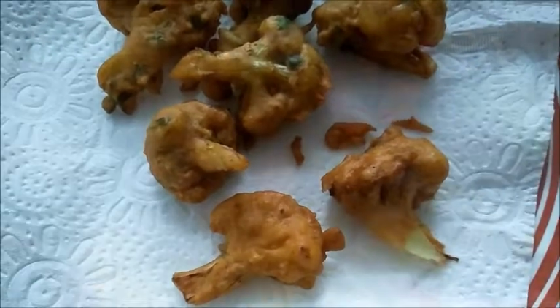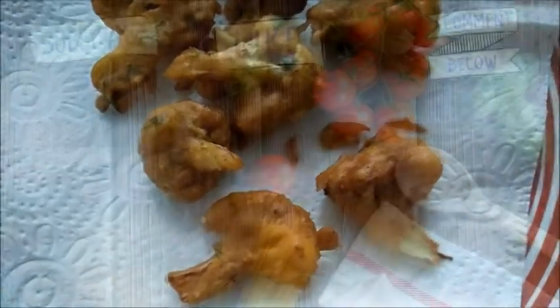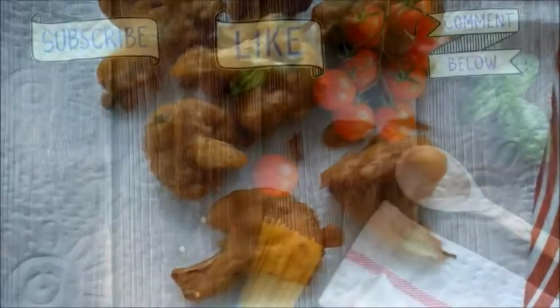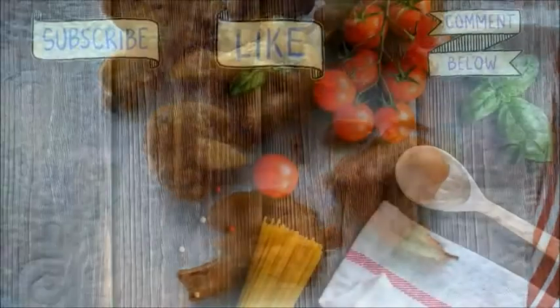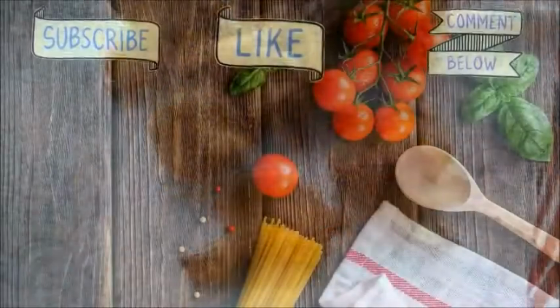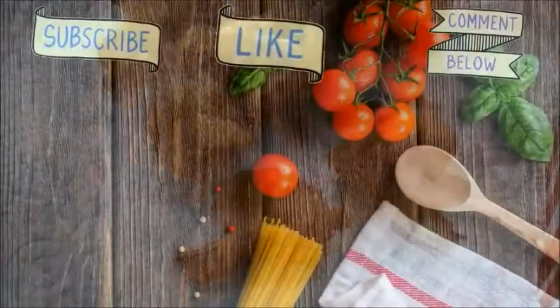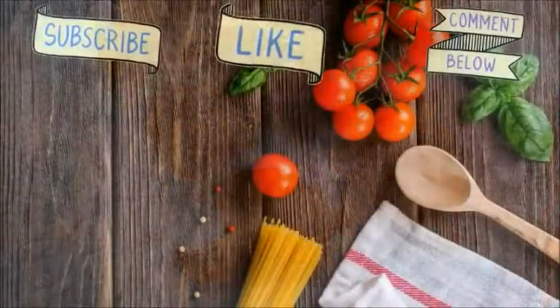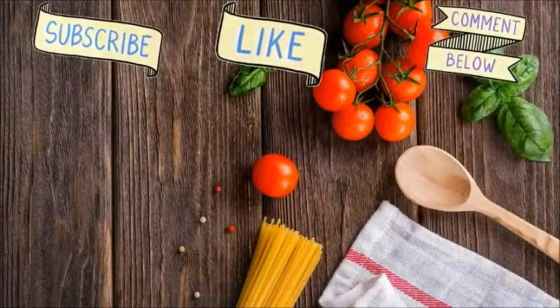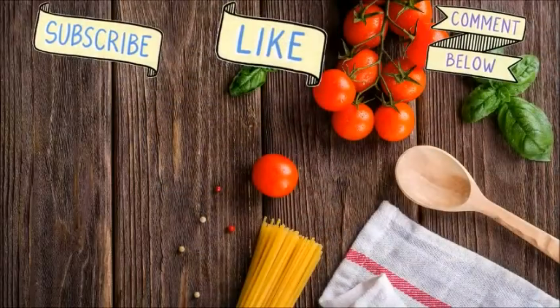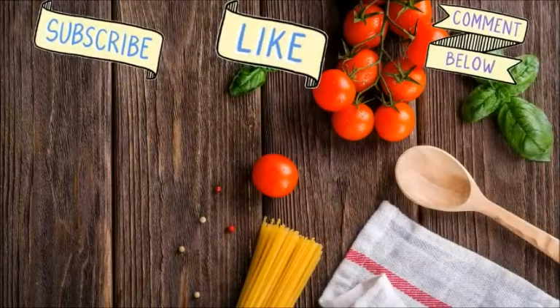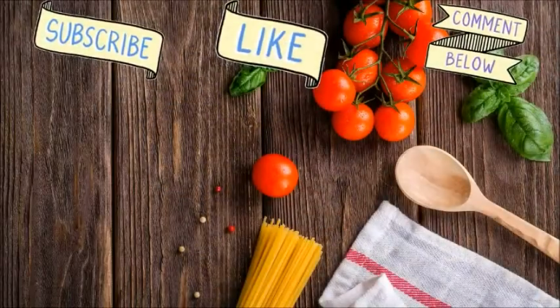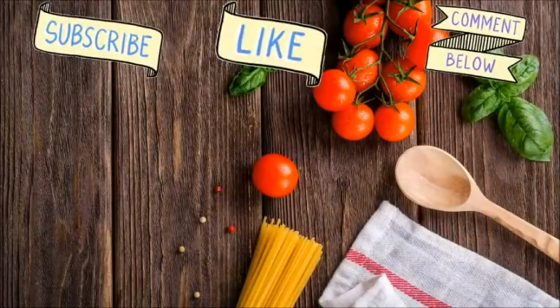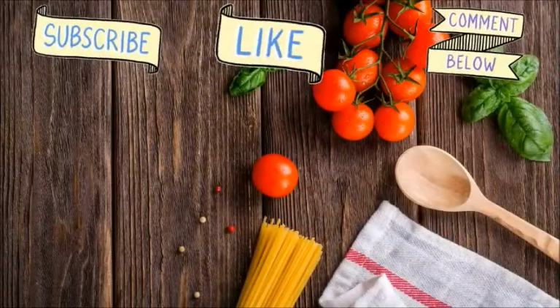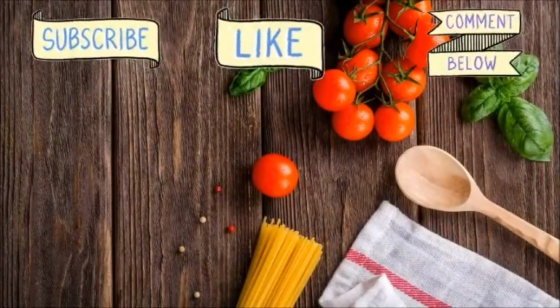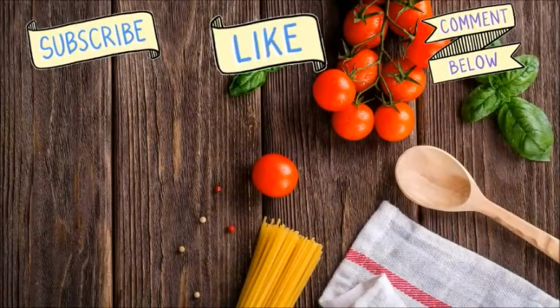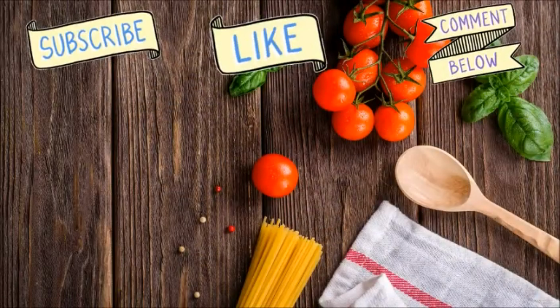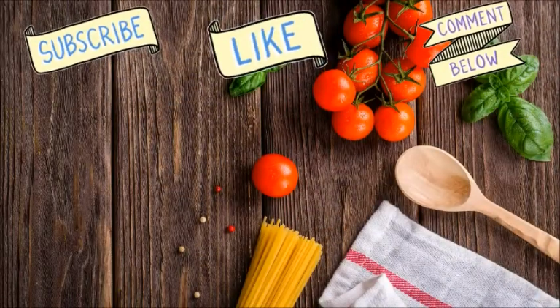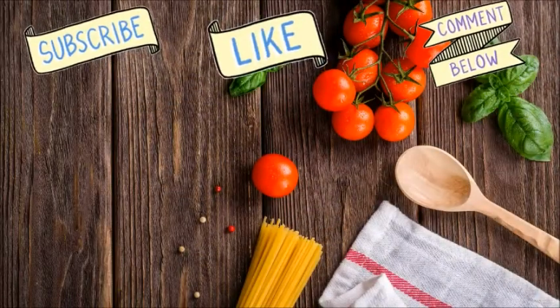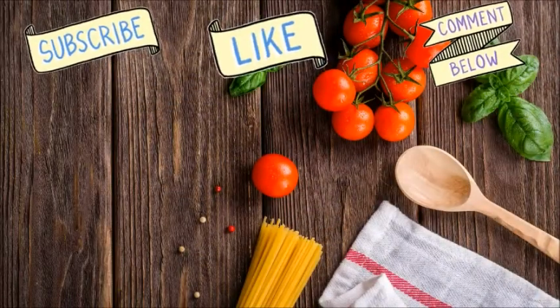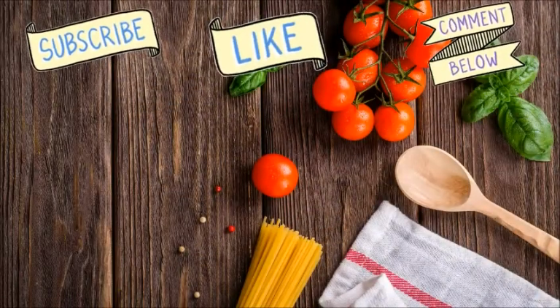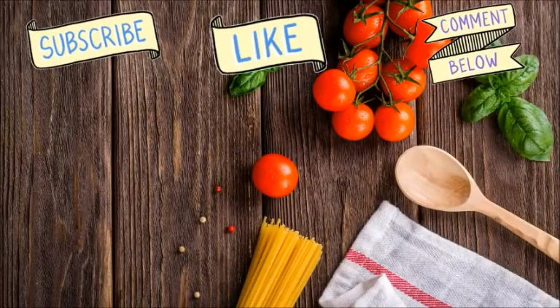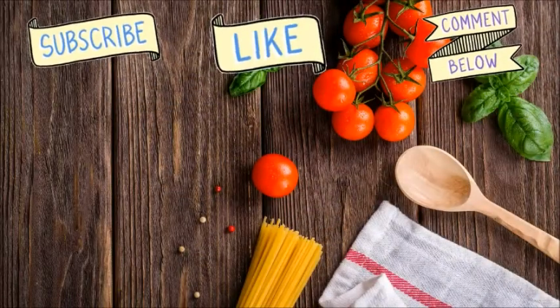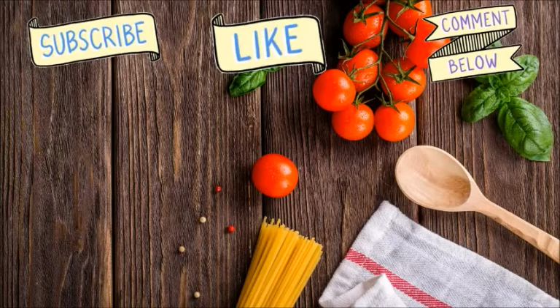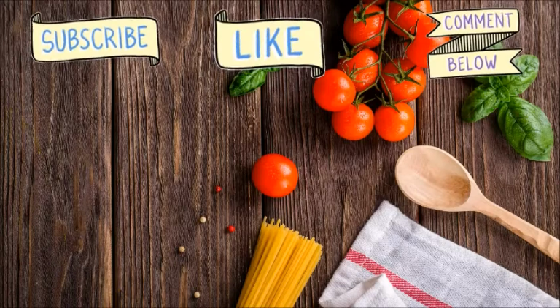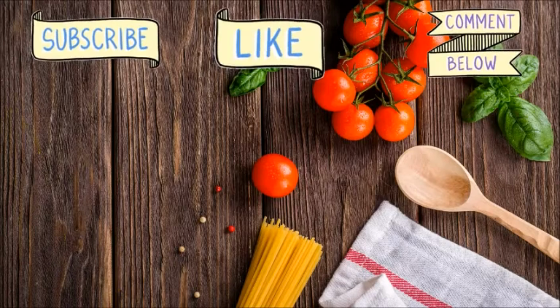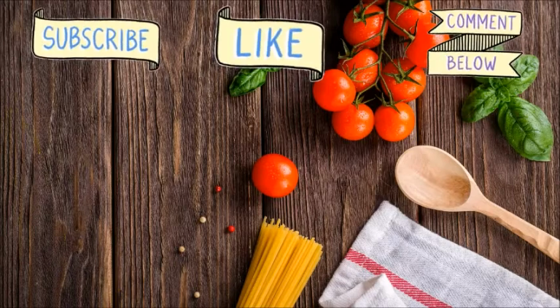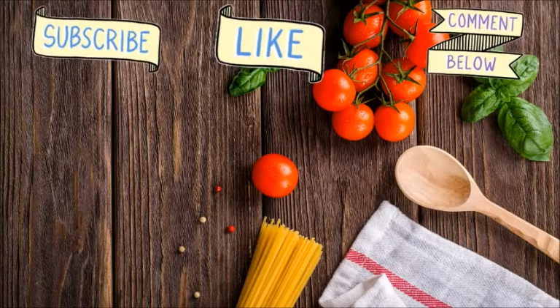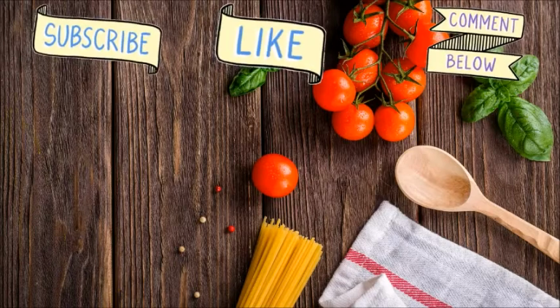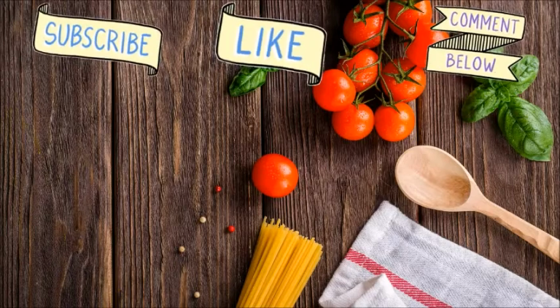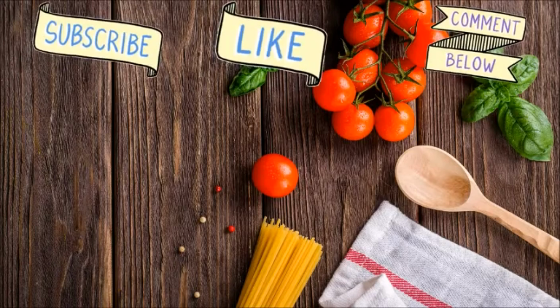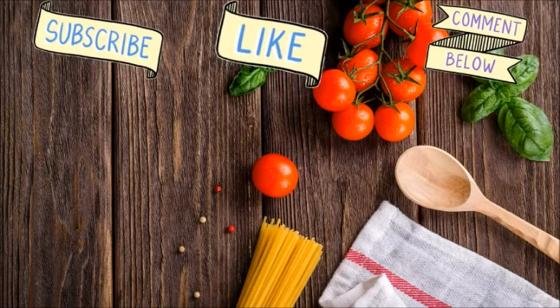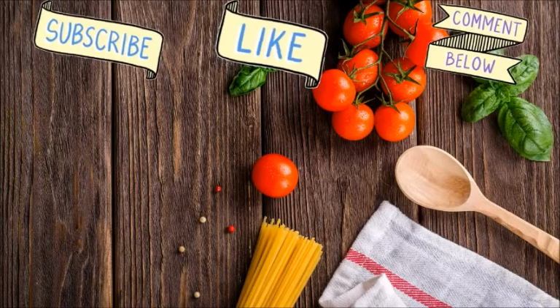Please subscribe to my channel, like, comment, and share.